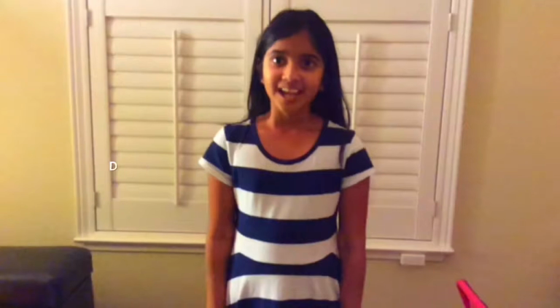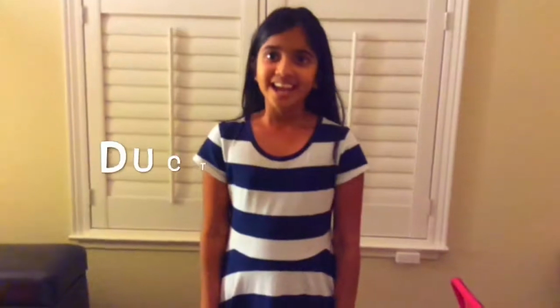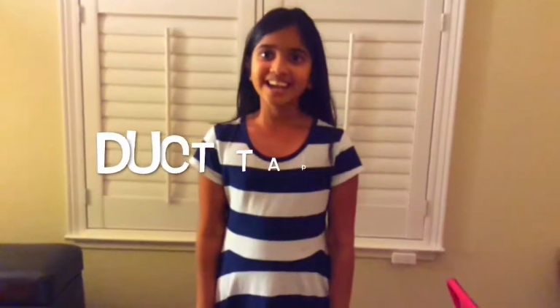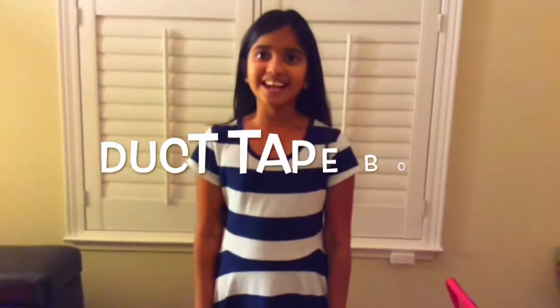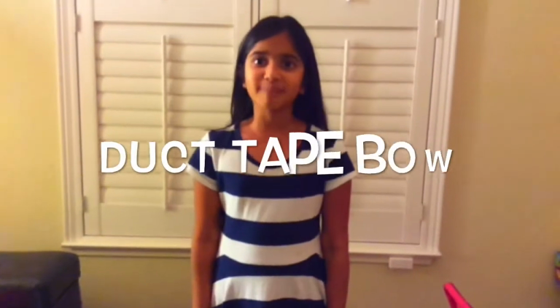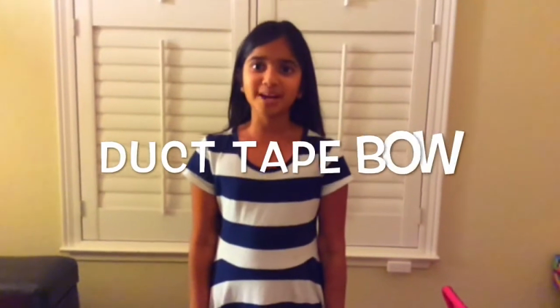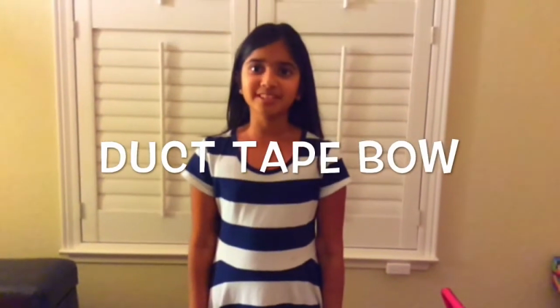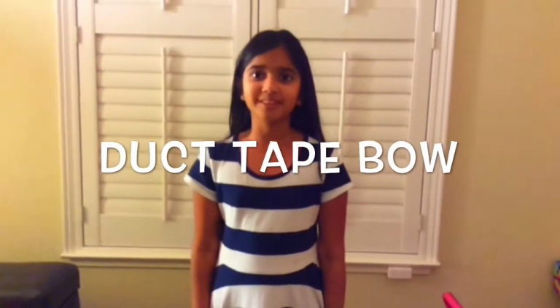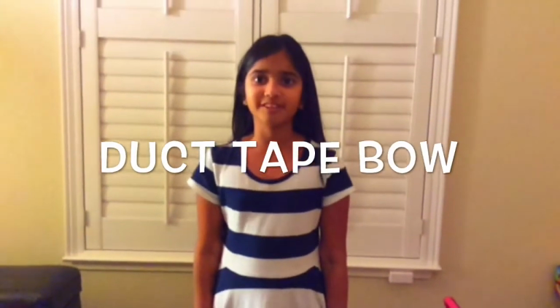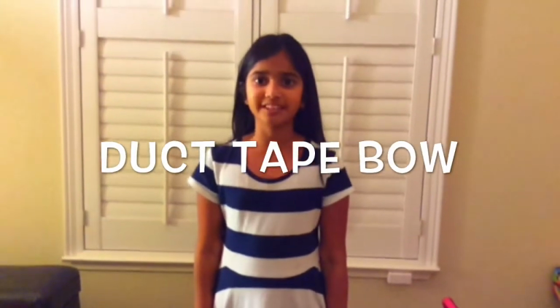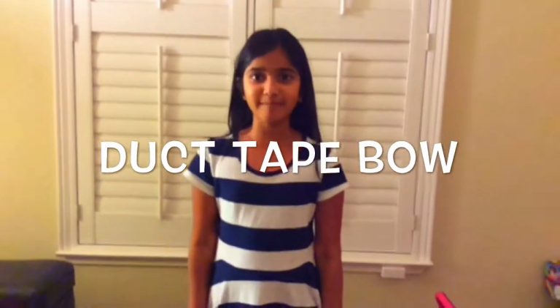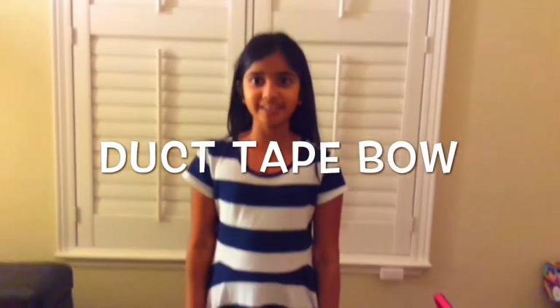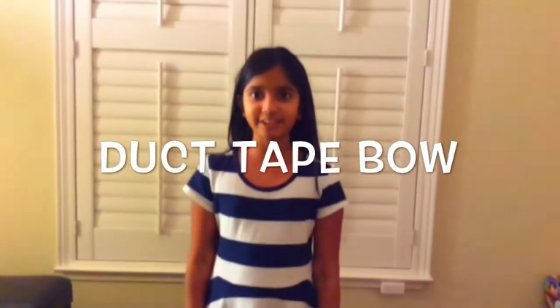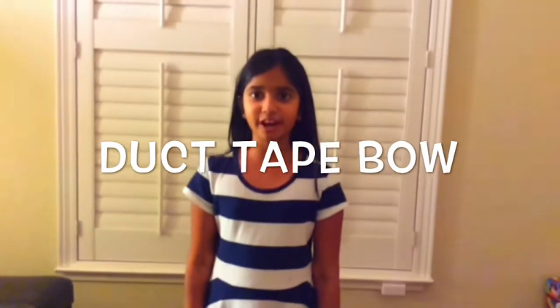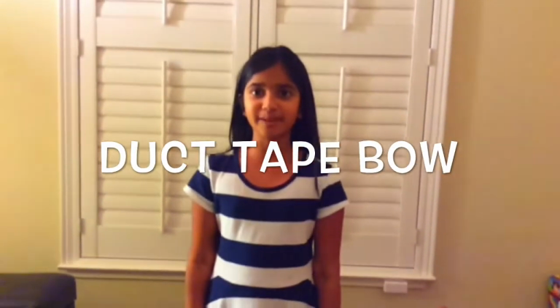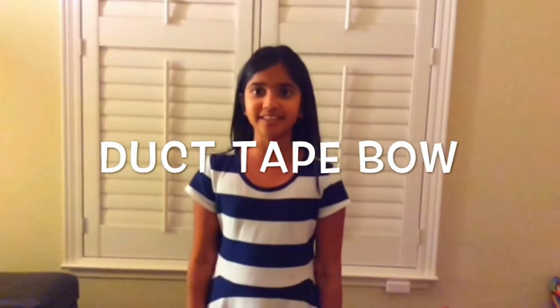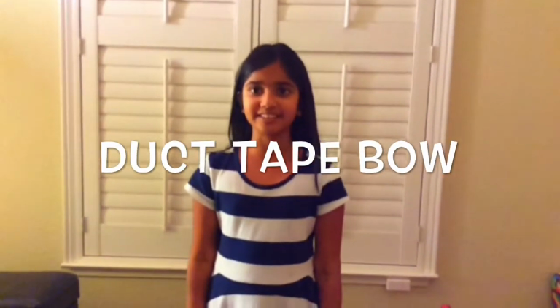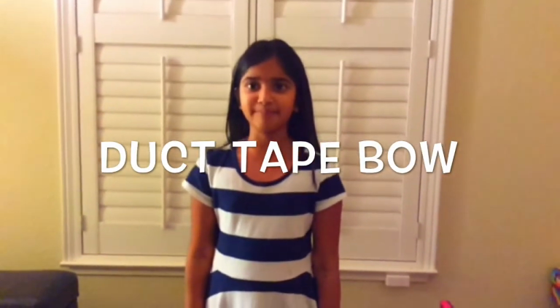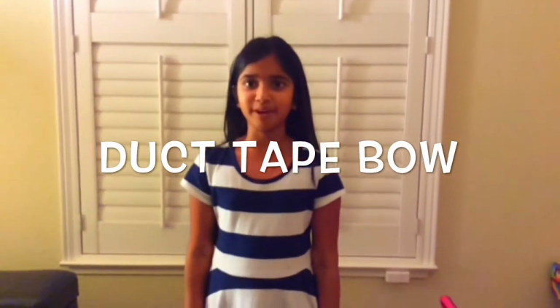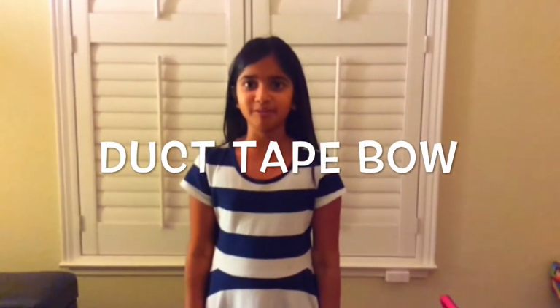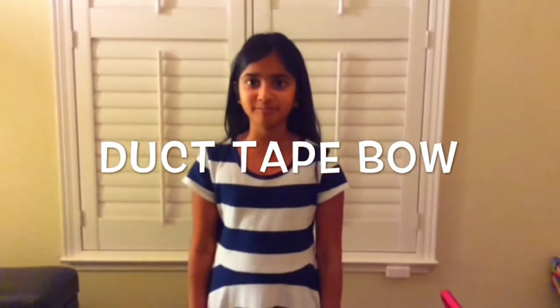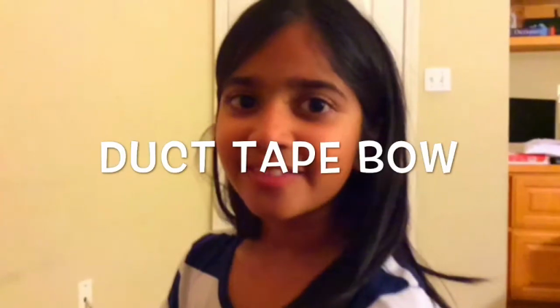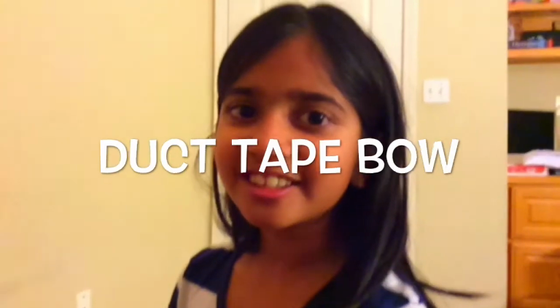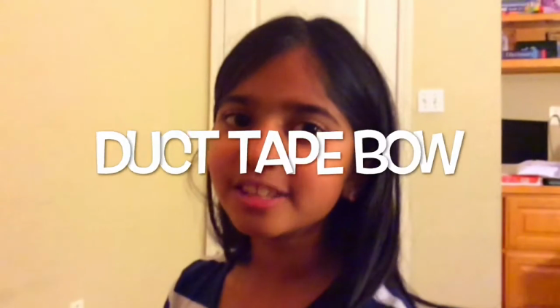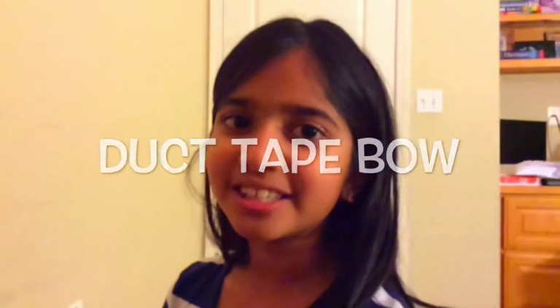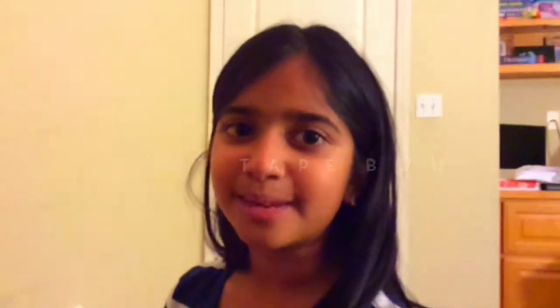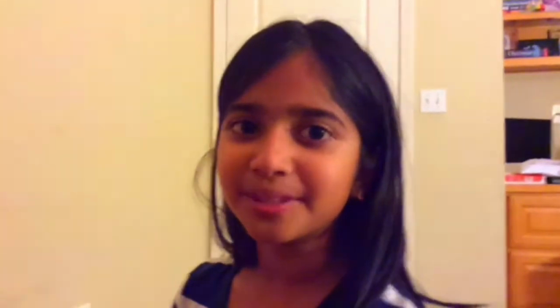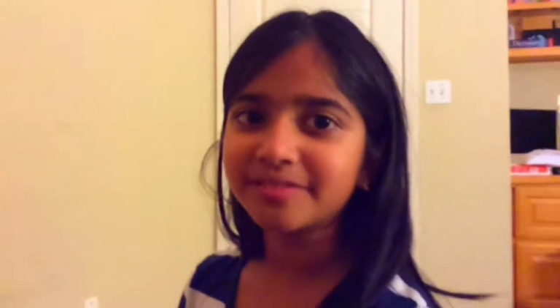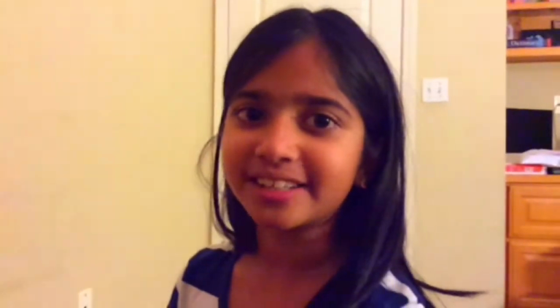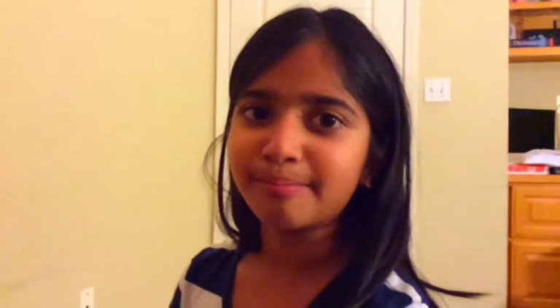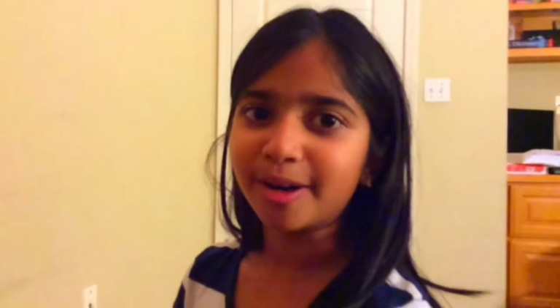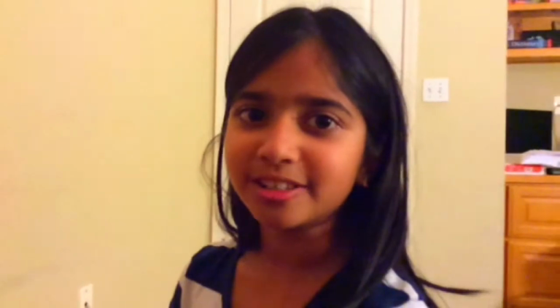Hey guys, my name is Cindy and today I'm going to teach you how to make a duct tape bow. These are some examples of duct tape bows.